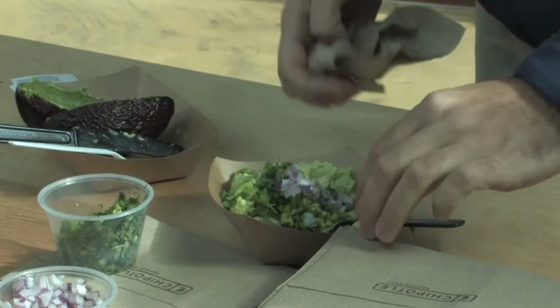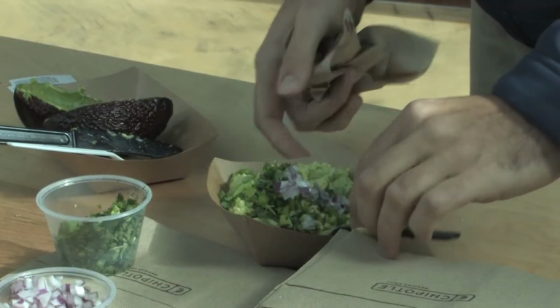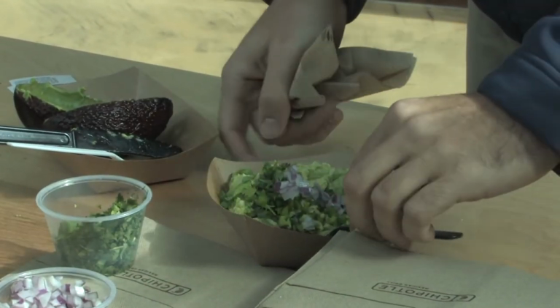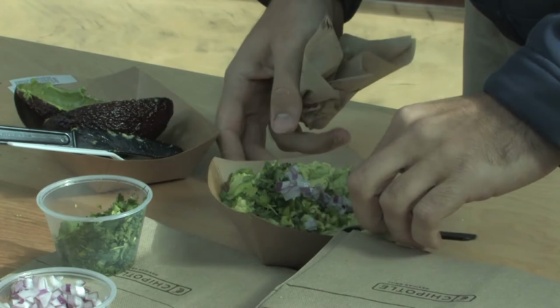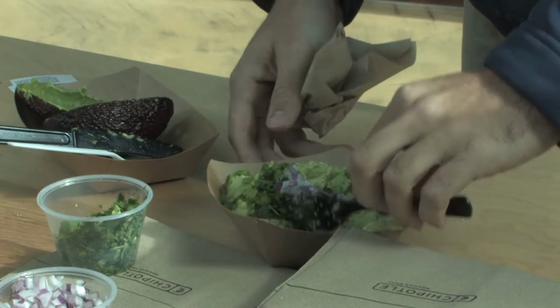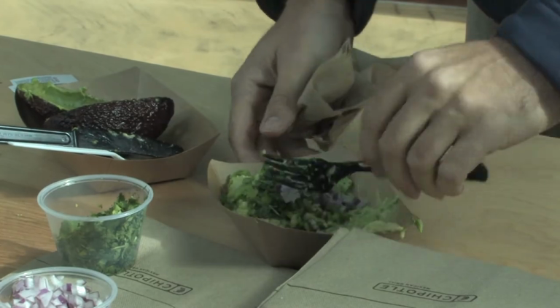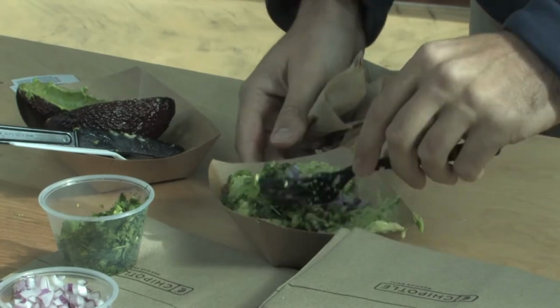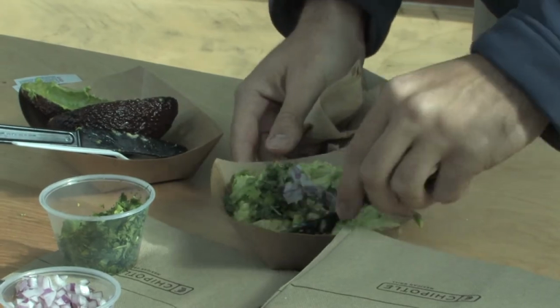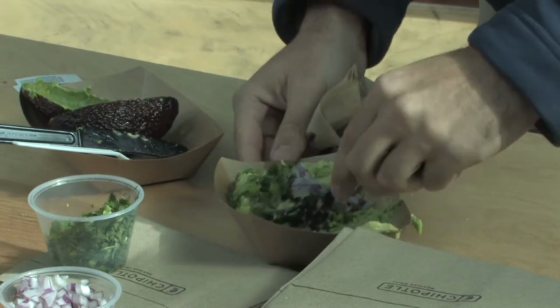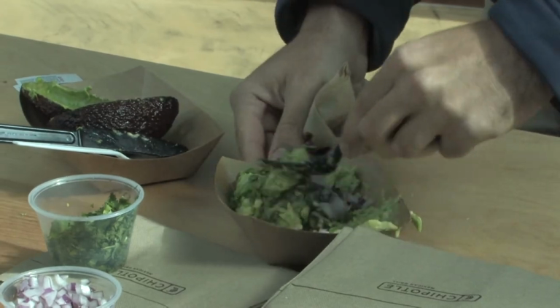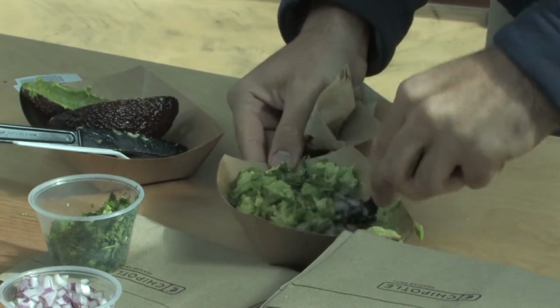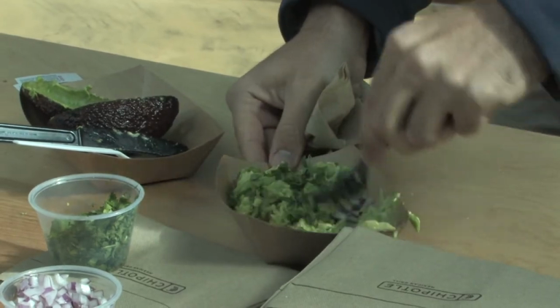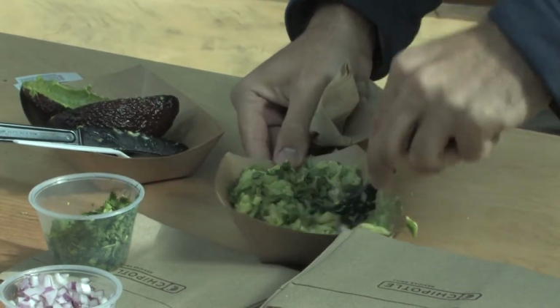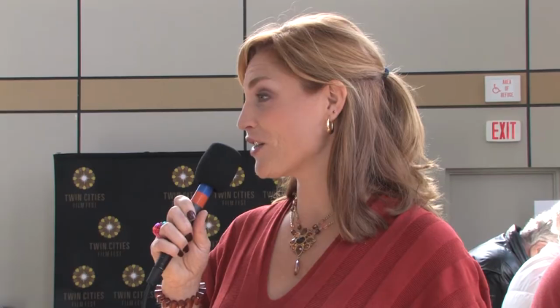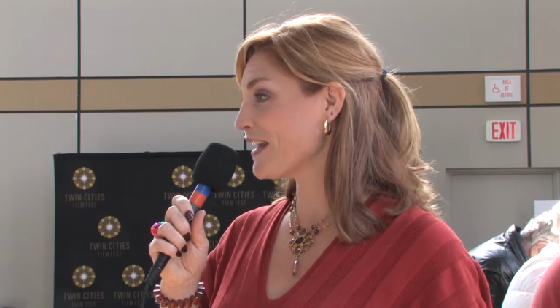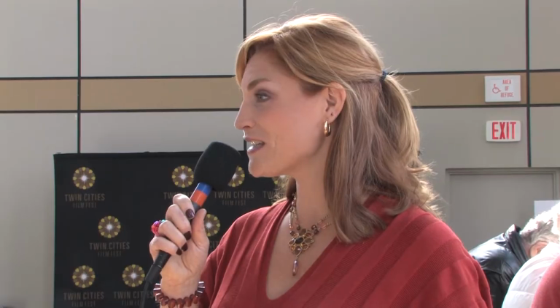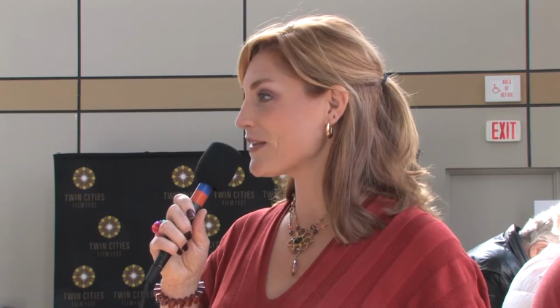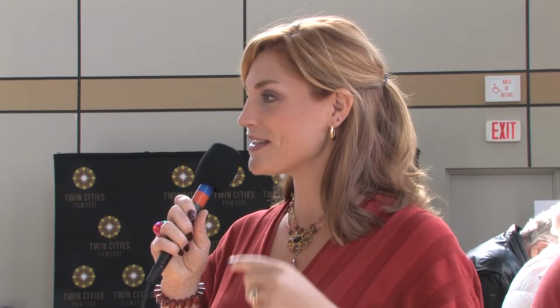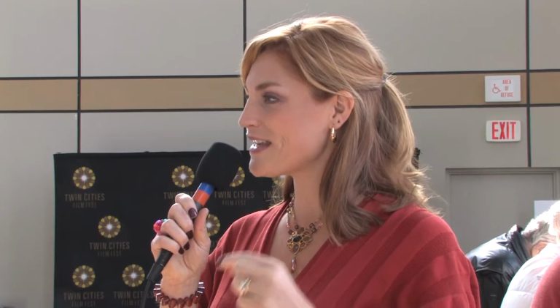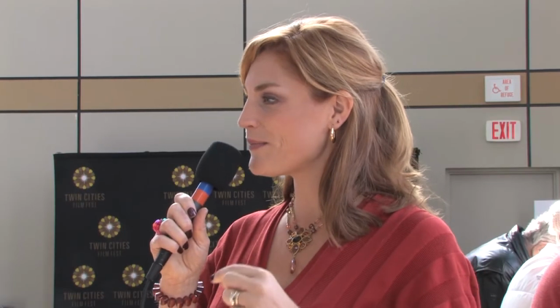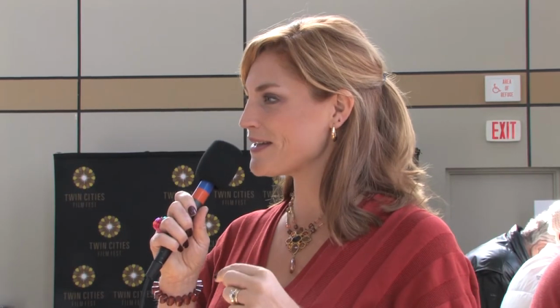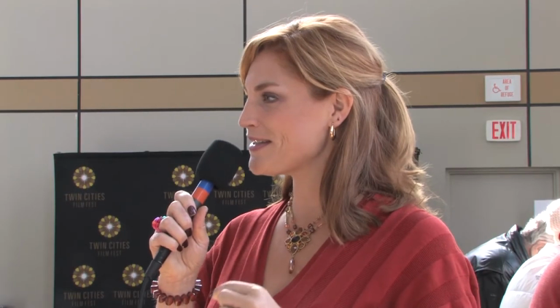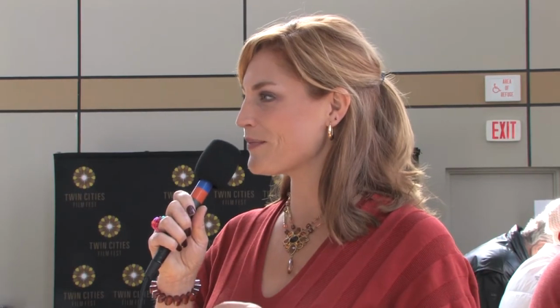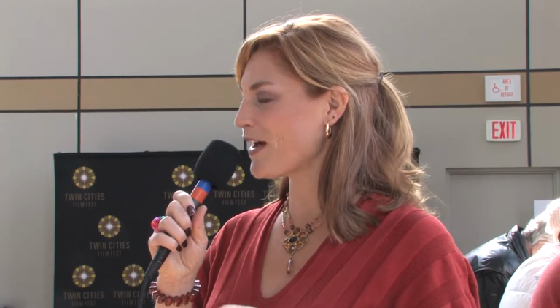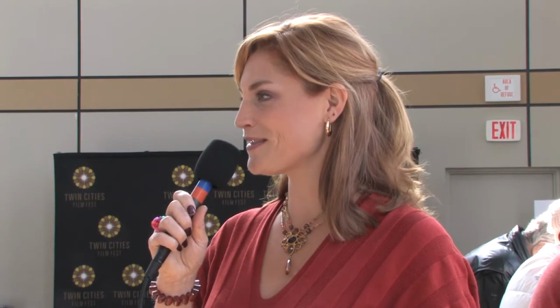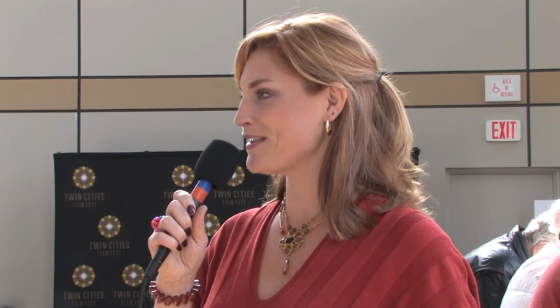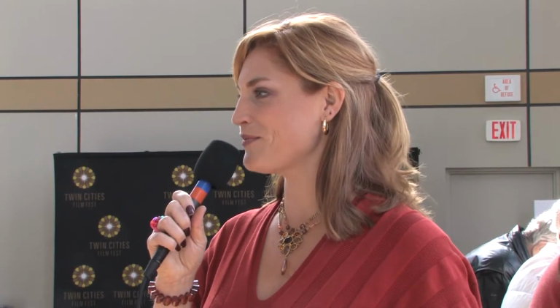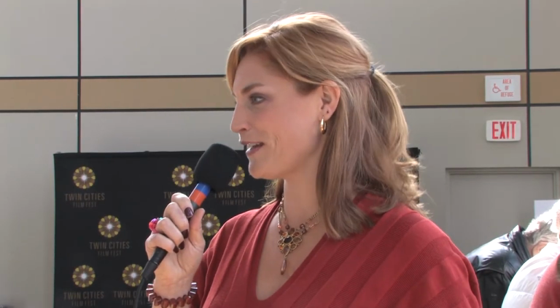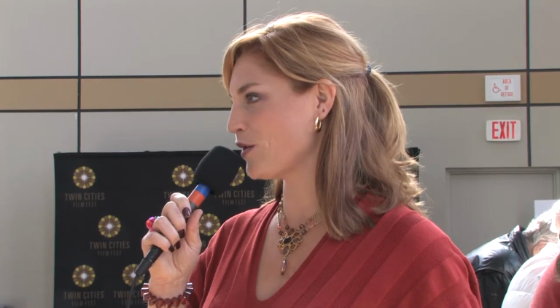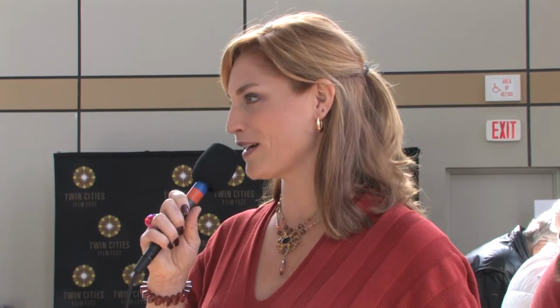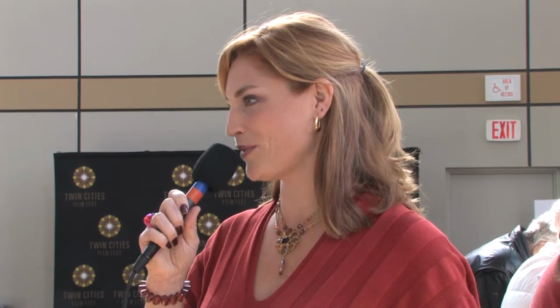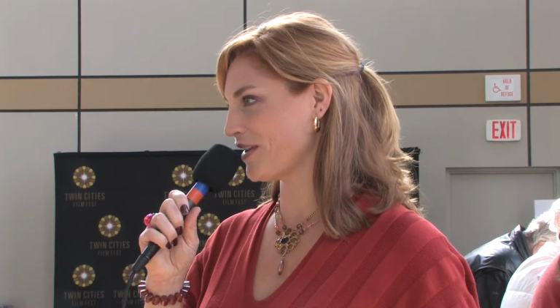Can you start from the very beginning? I know you've given us the ingredients, but walk us through the step-by-step process in making guacamole.